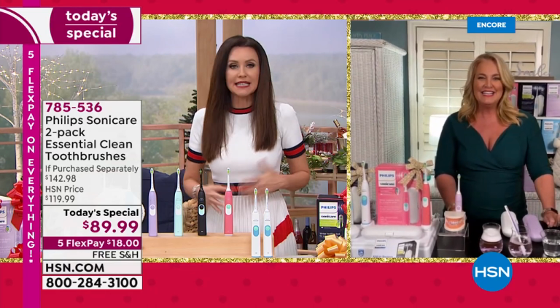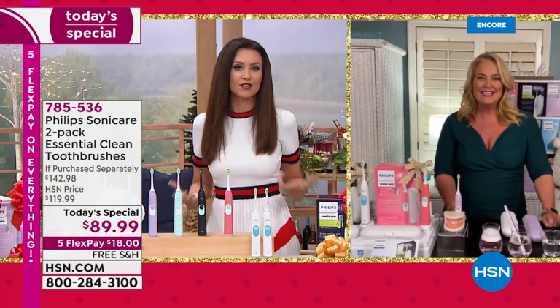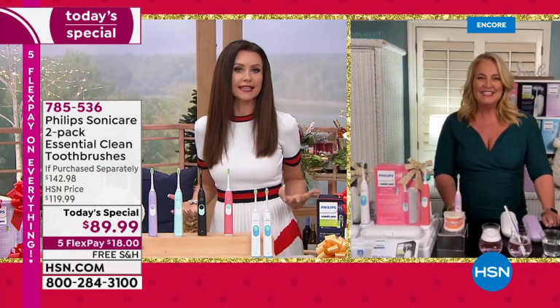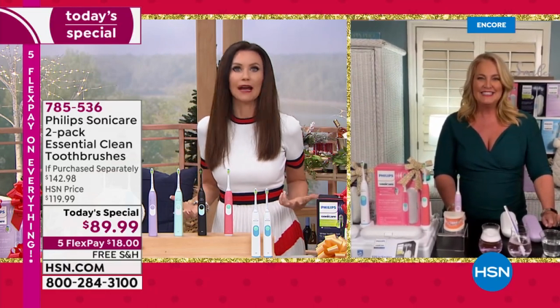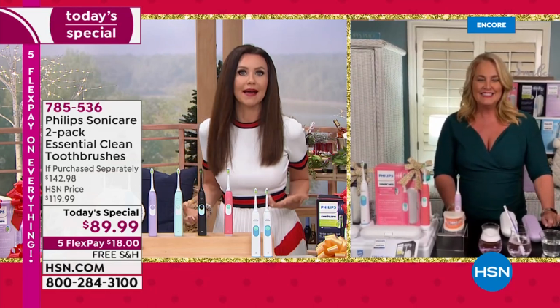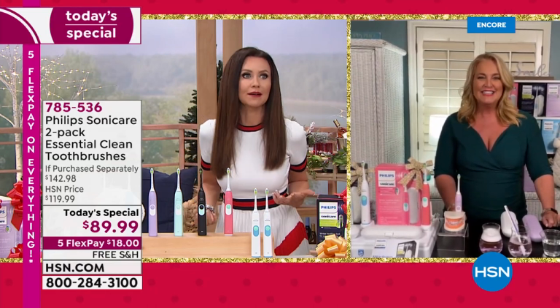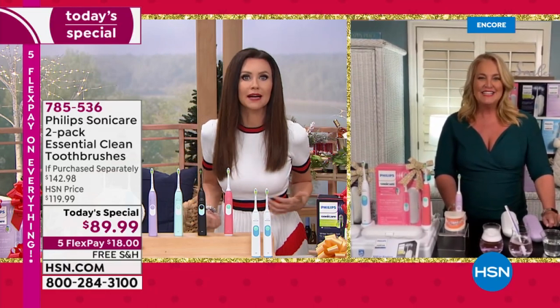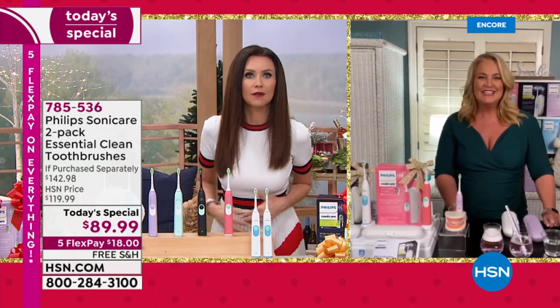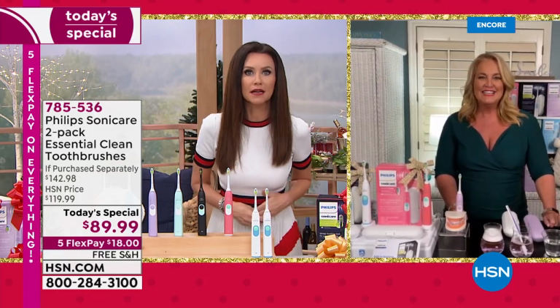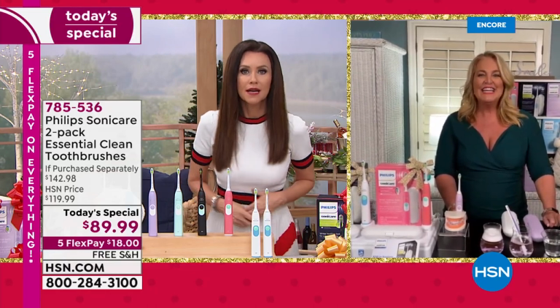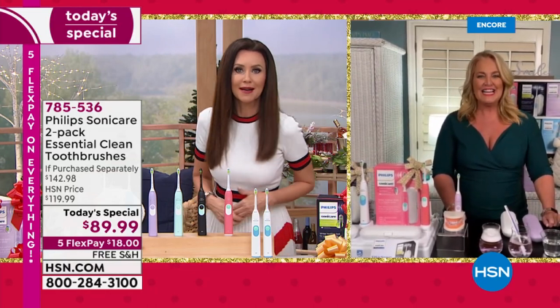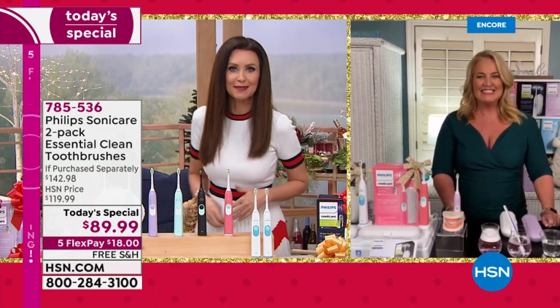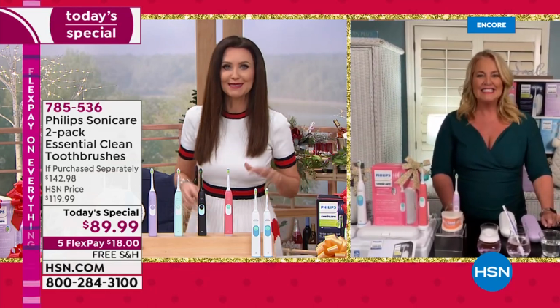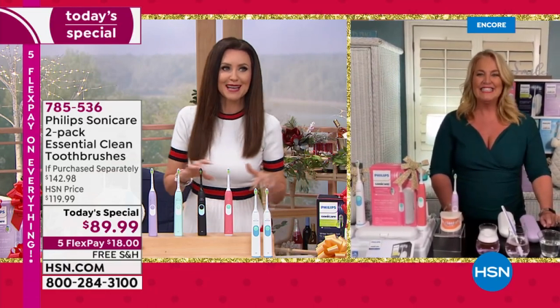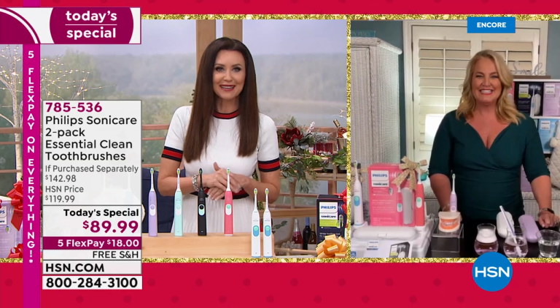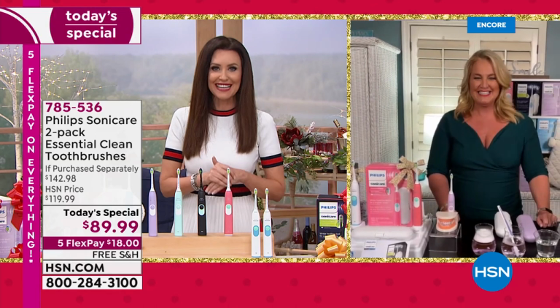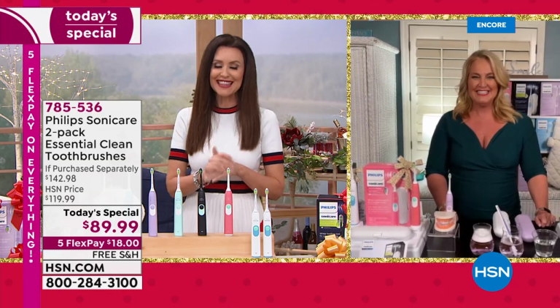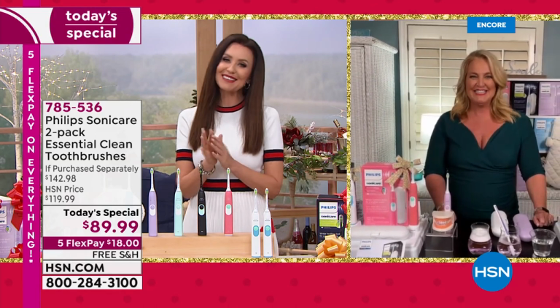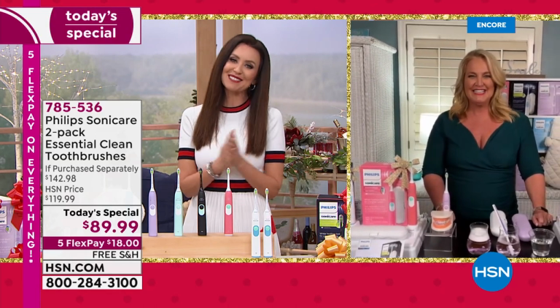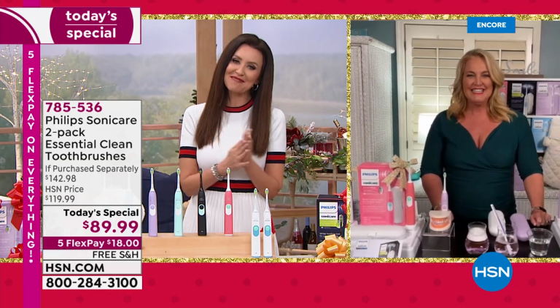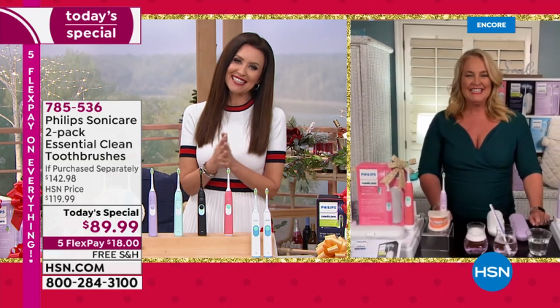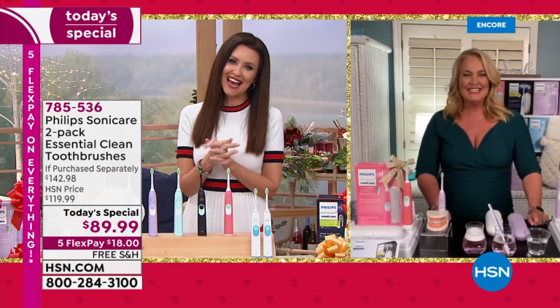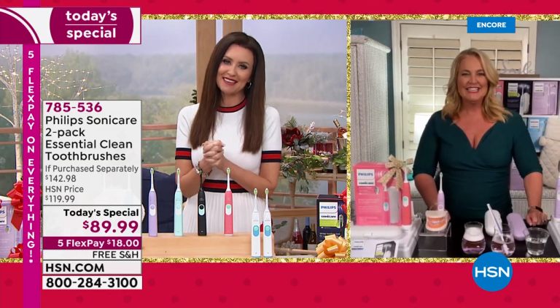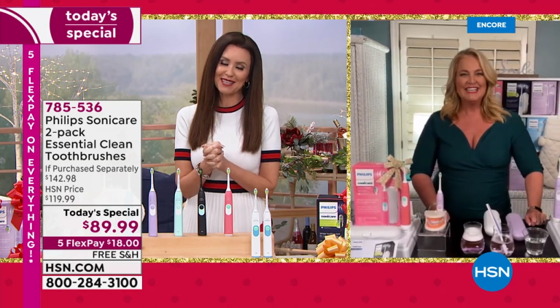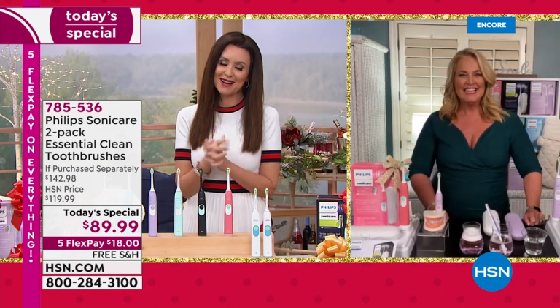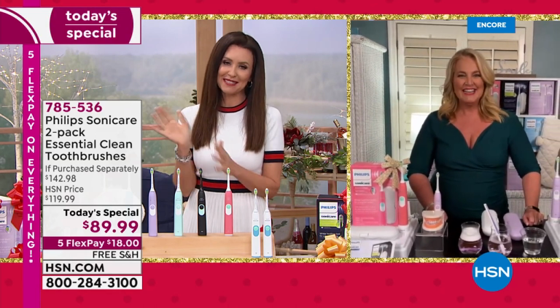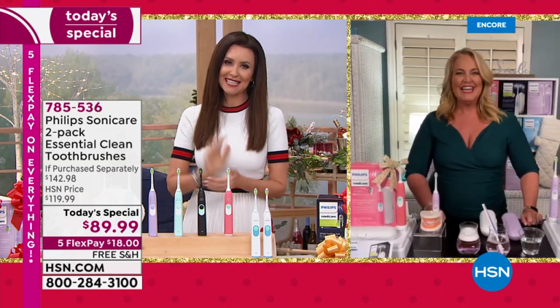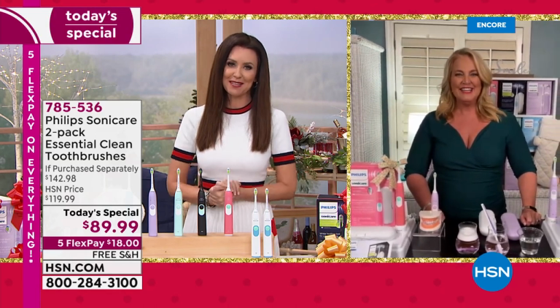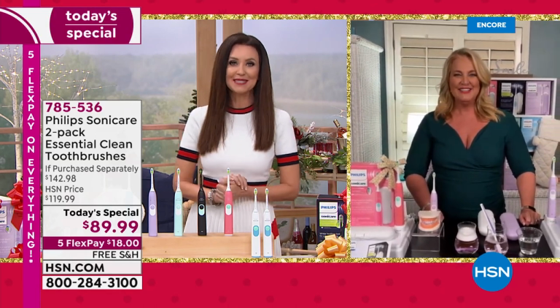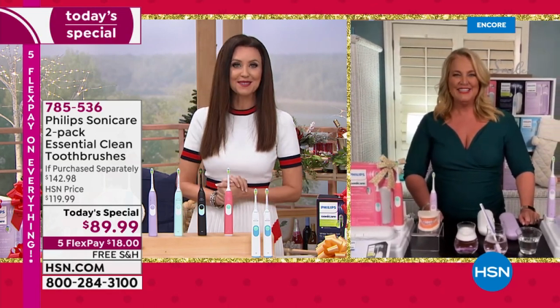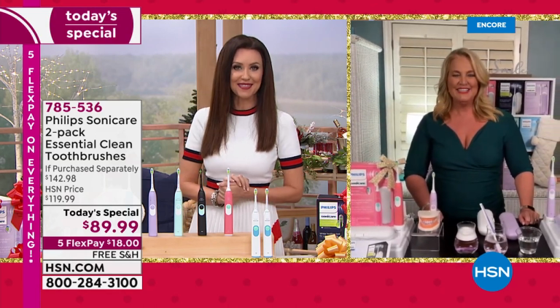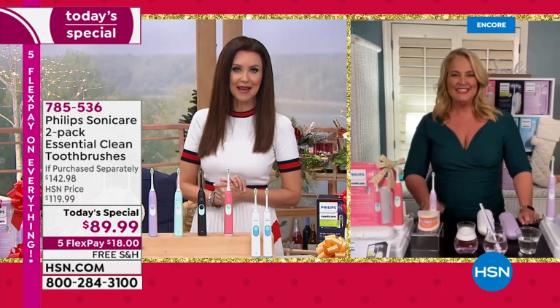Our teeth are just going to get whiter and whiter as we use our Diamond Clean. Thank you so much, Kathy. What an incredible today's special — we'll see you throughout the day.